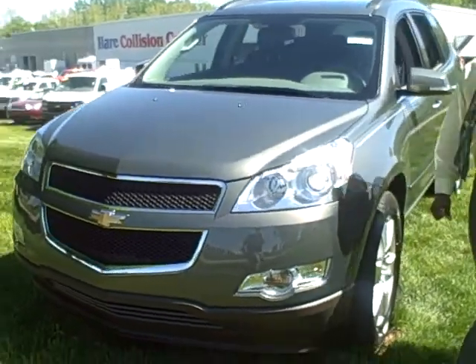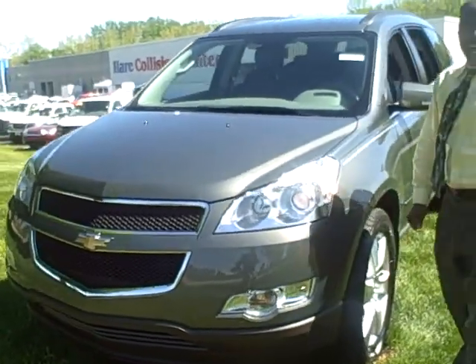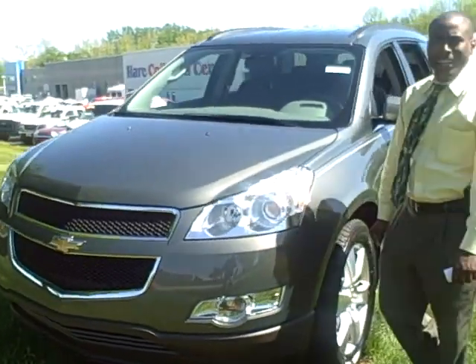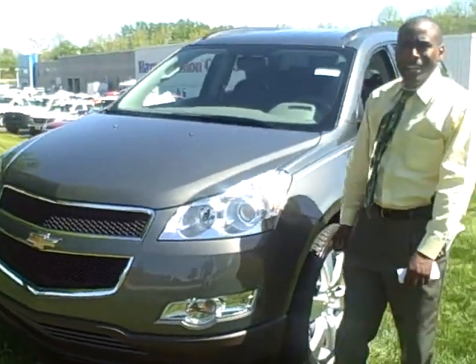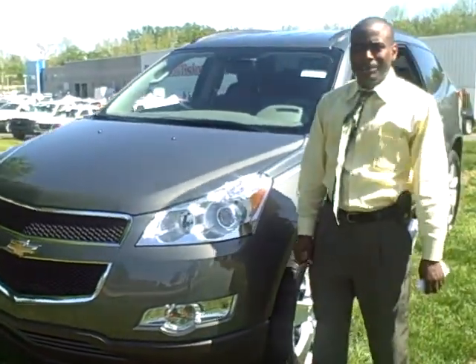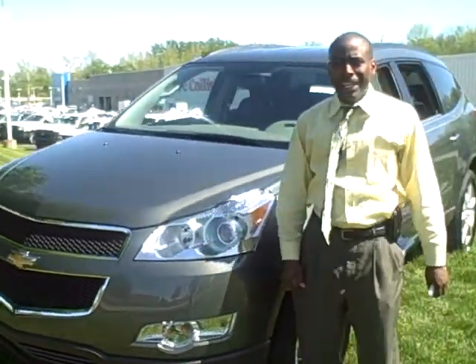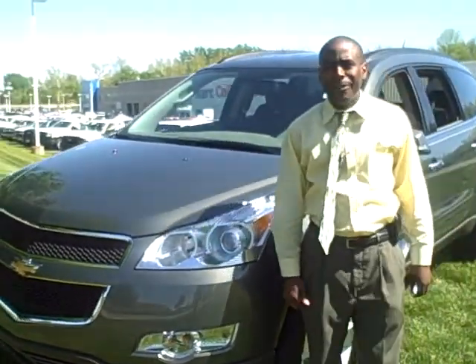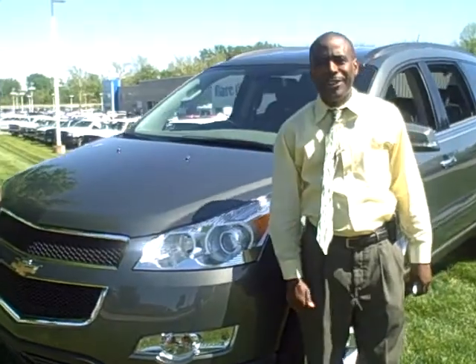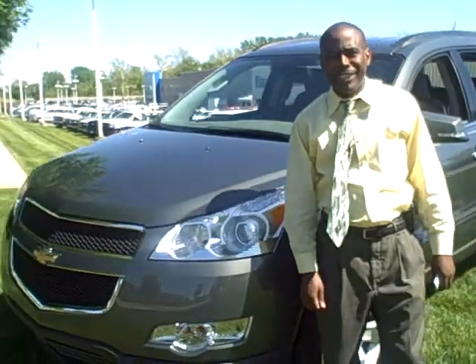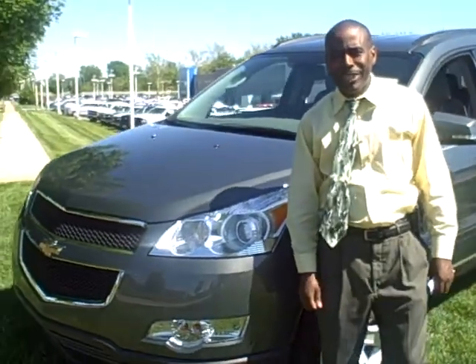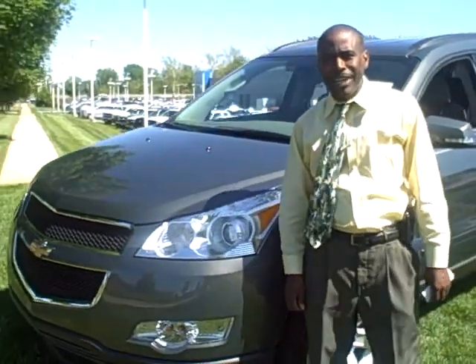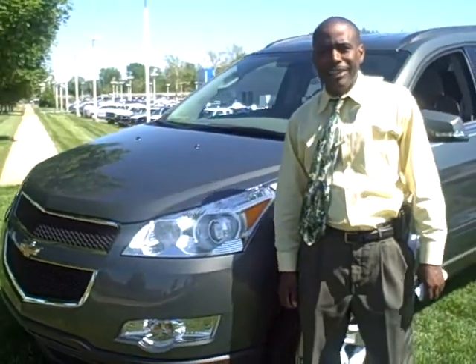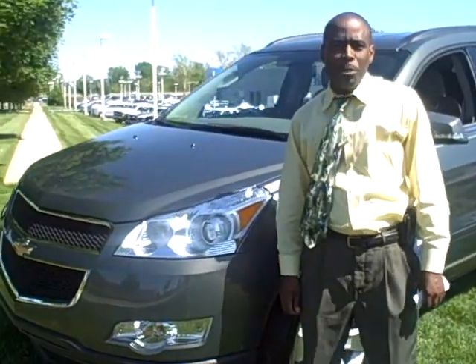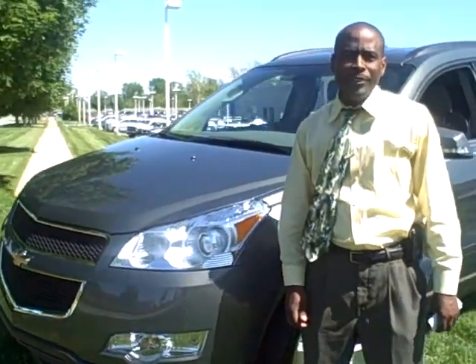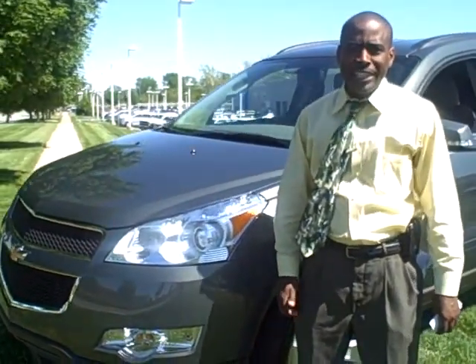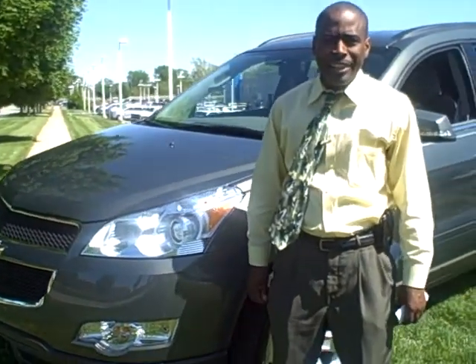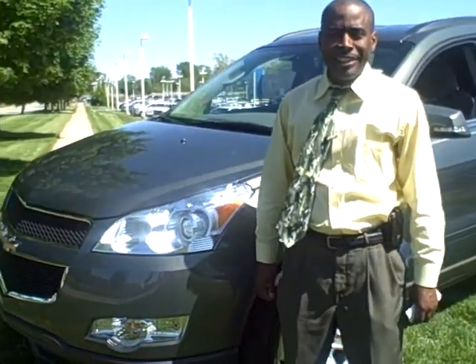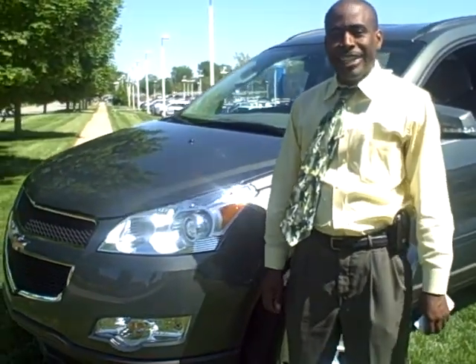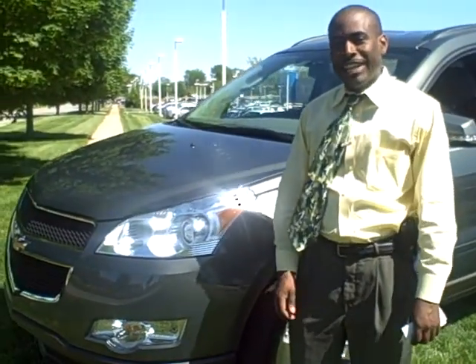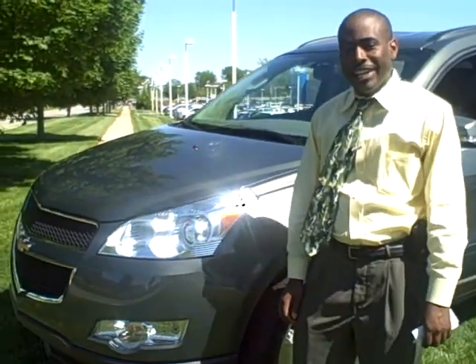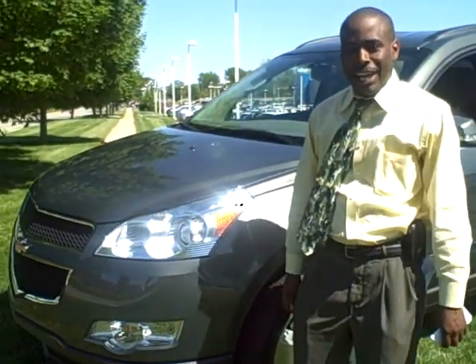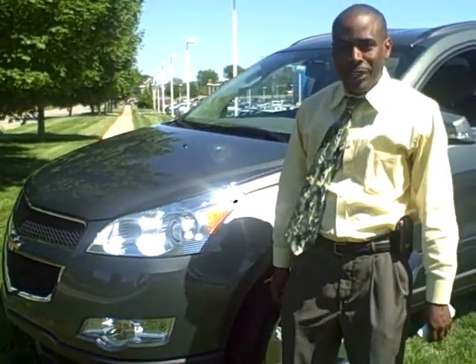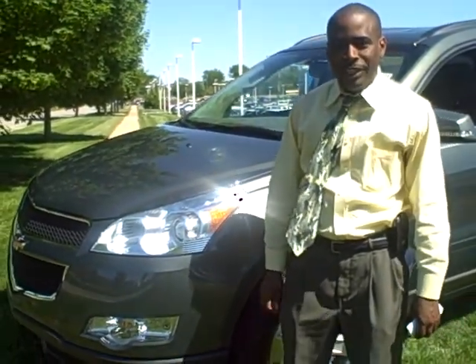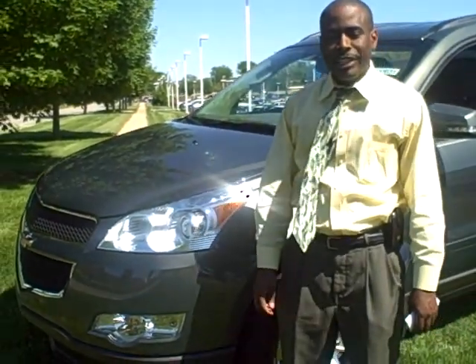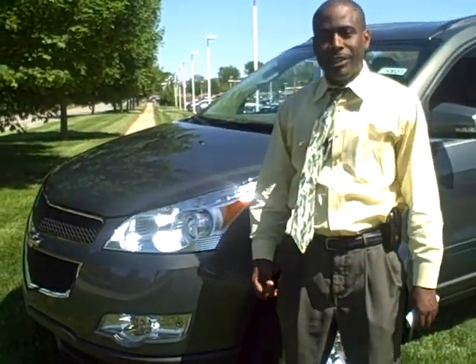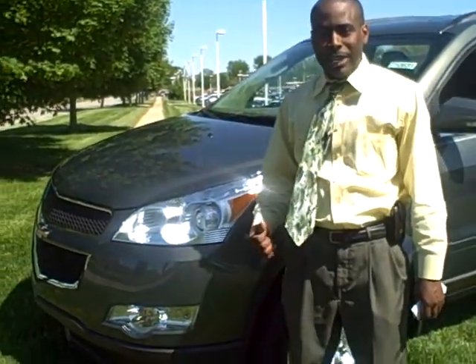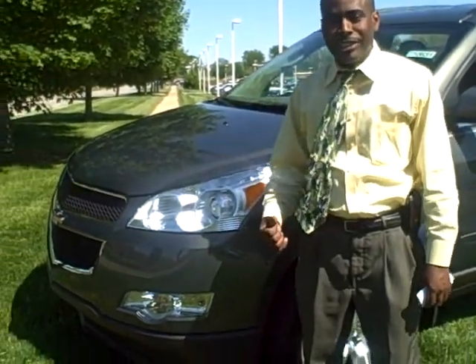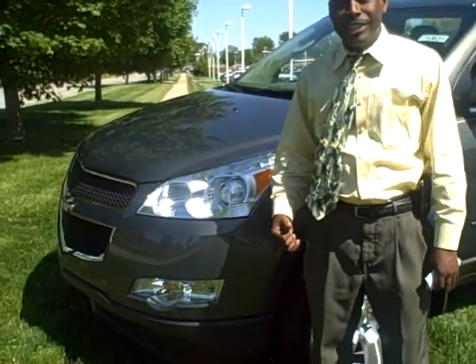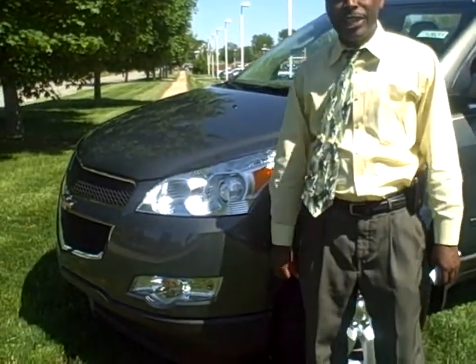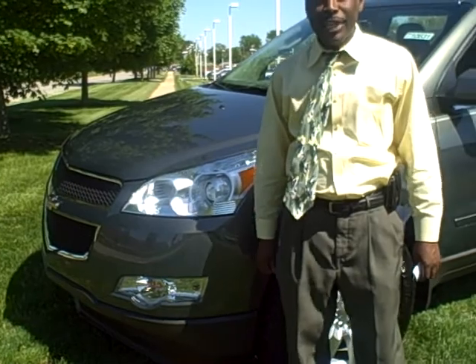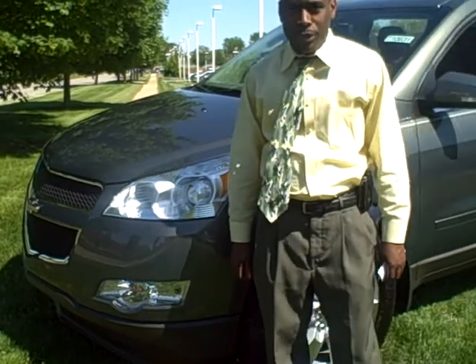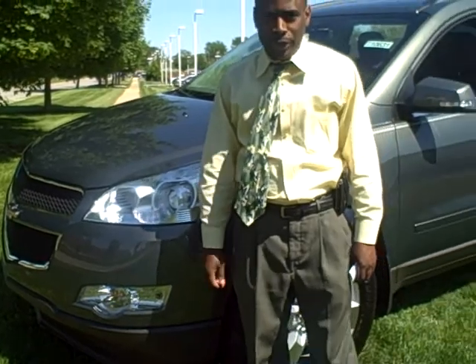Hi, I'm Ty Lowry here at Here's Chevrolet in Noblesville, Indiana. Today I'd like for you to take a look at the 2010 Chevrolet Traverse.